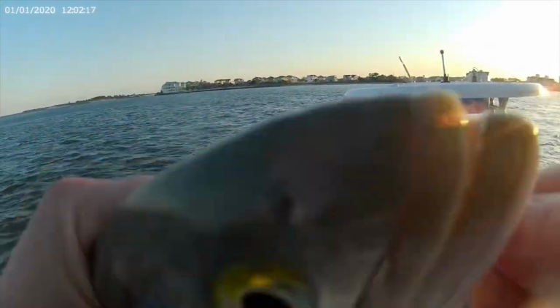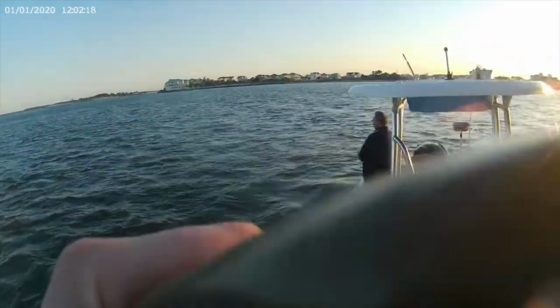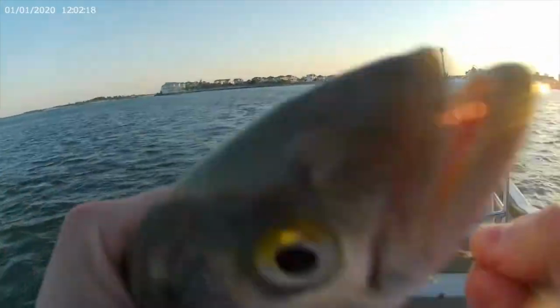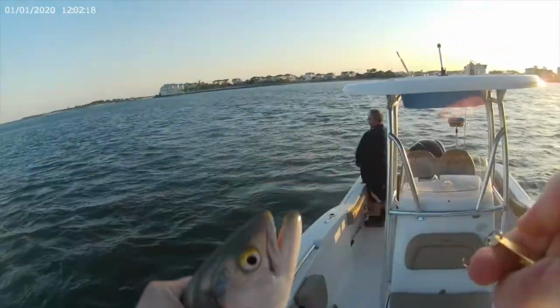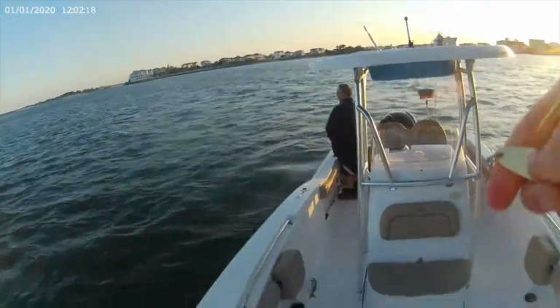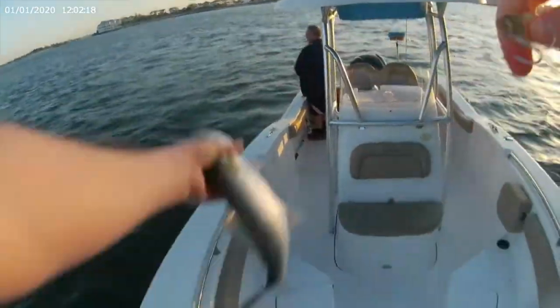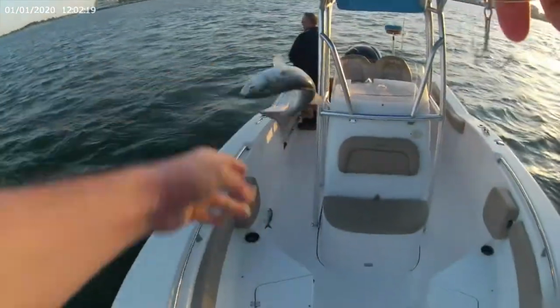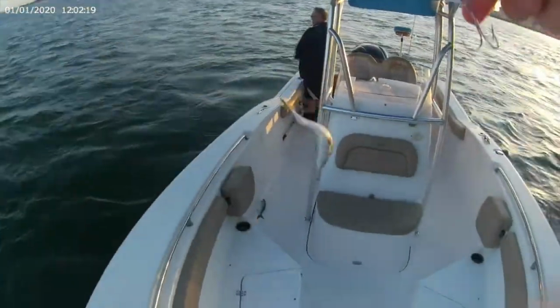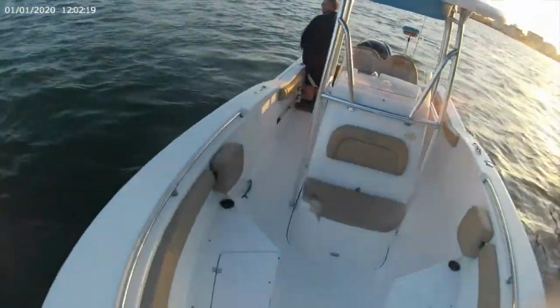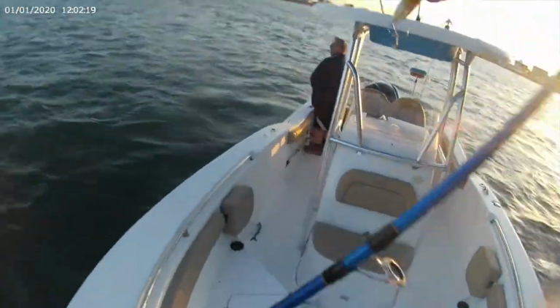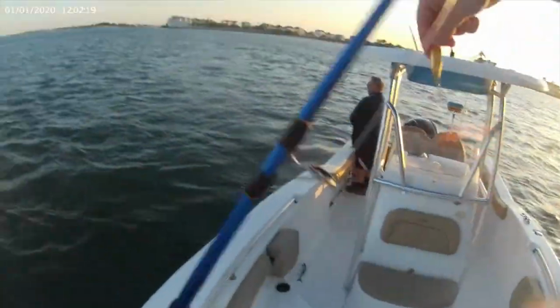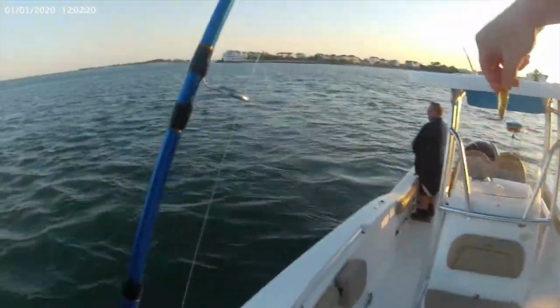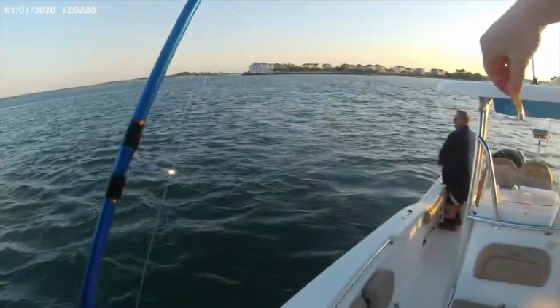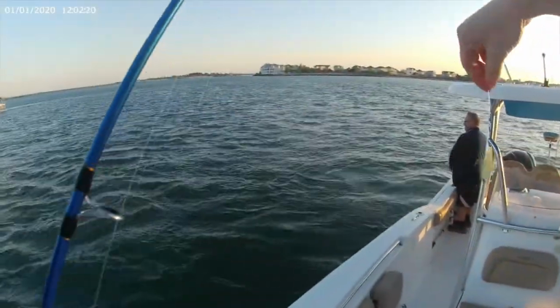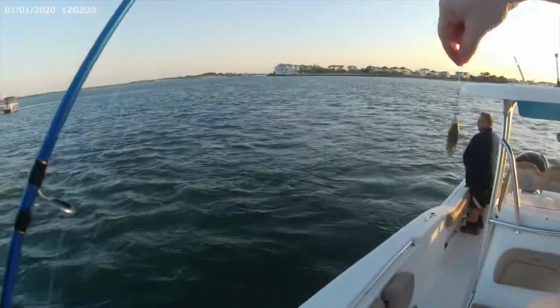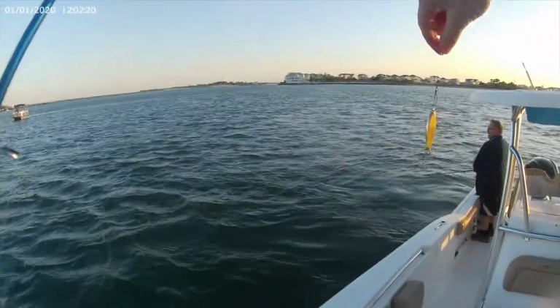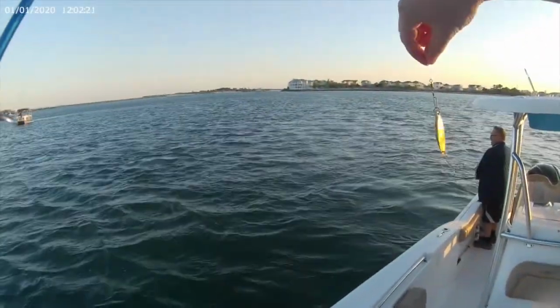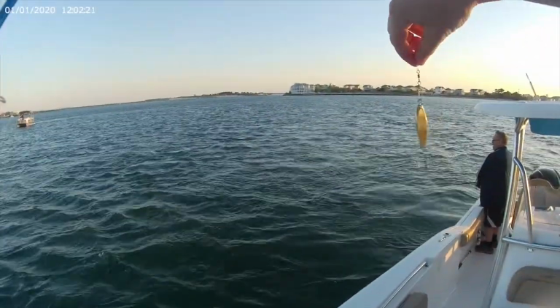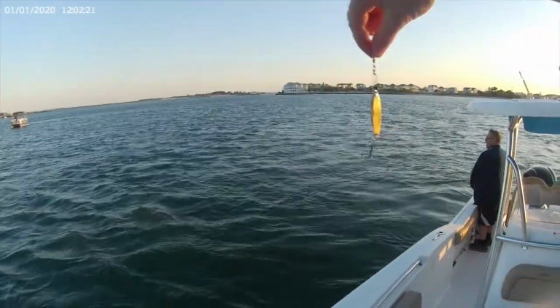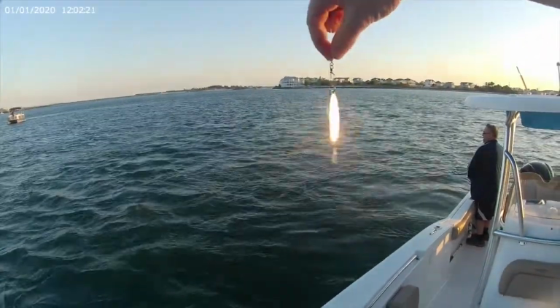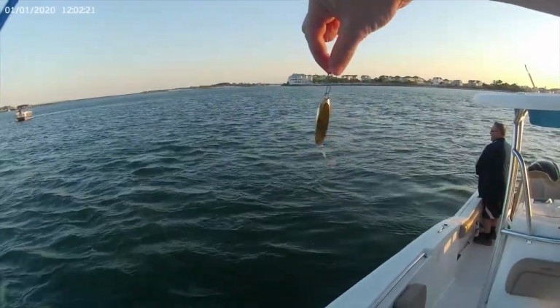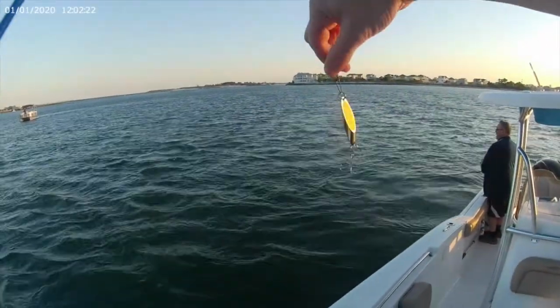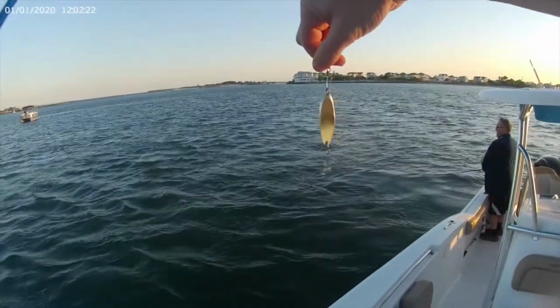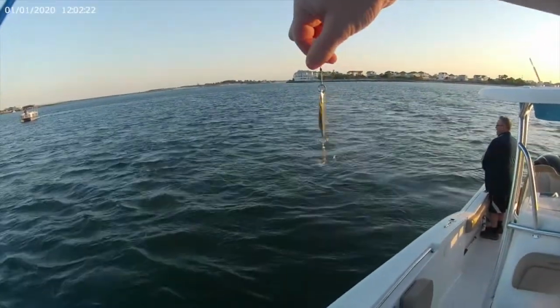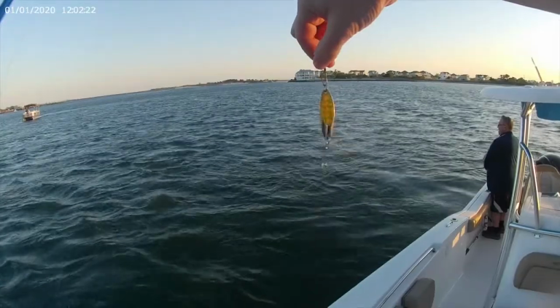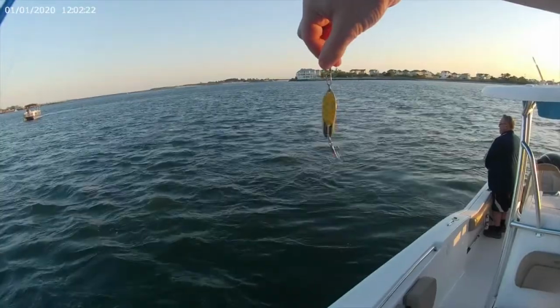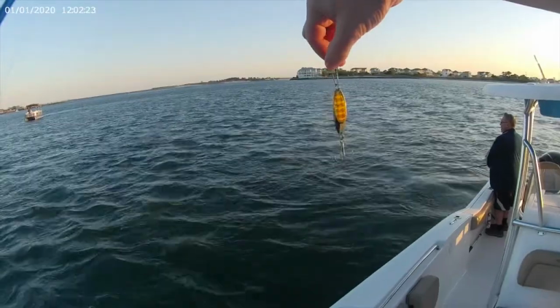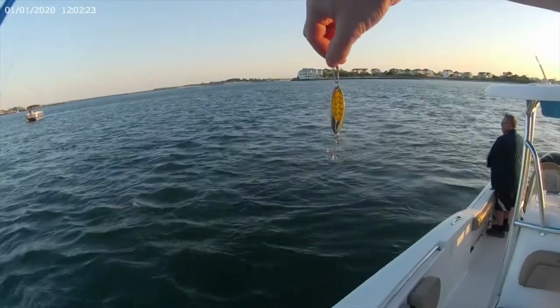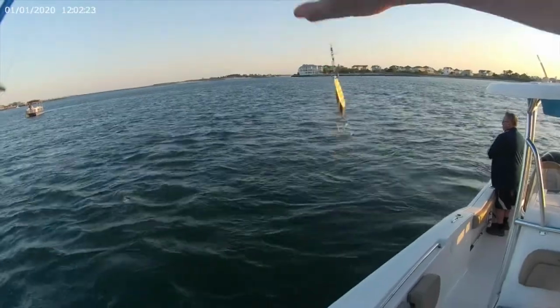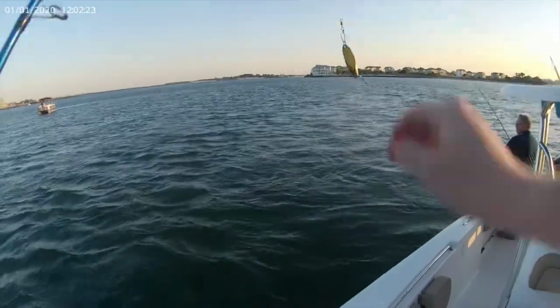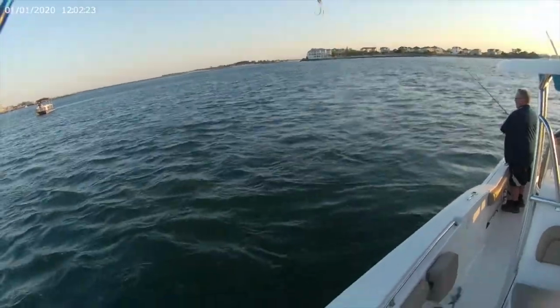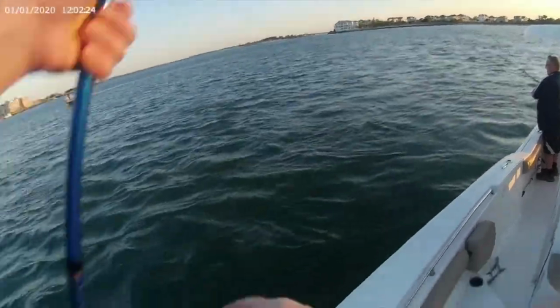I'm just using a three-quarter ounce gold Kastmaster — Walmart special.